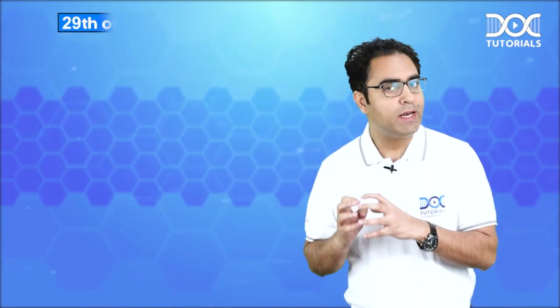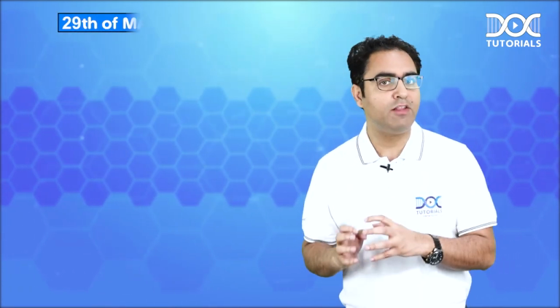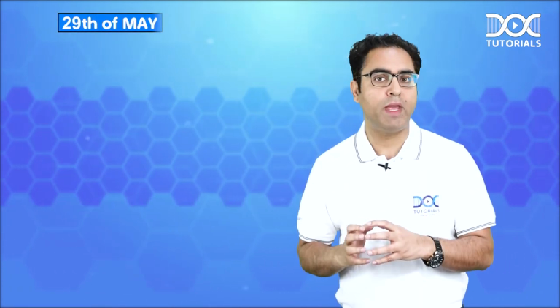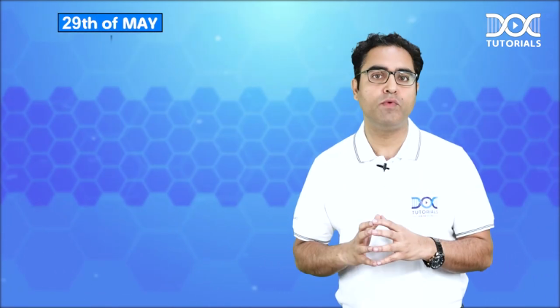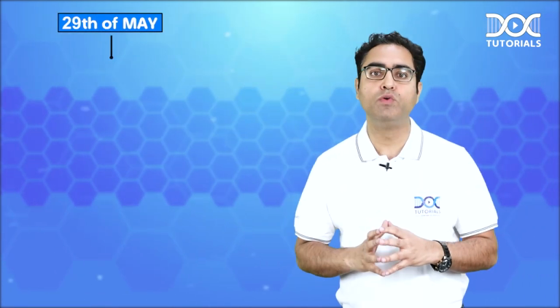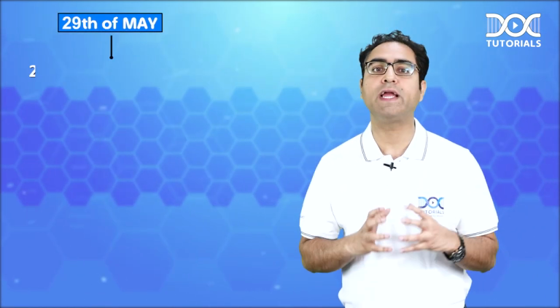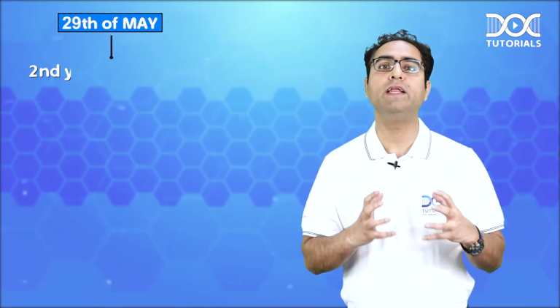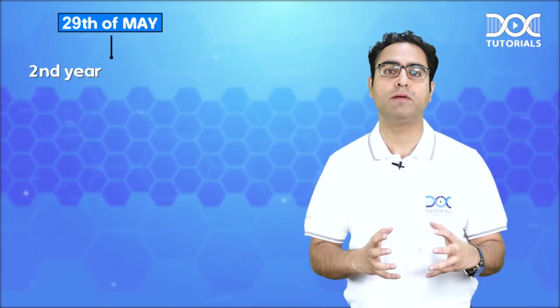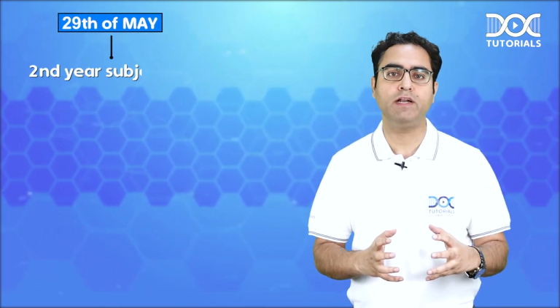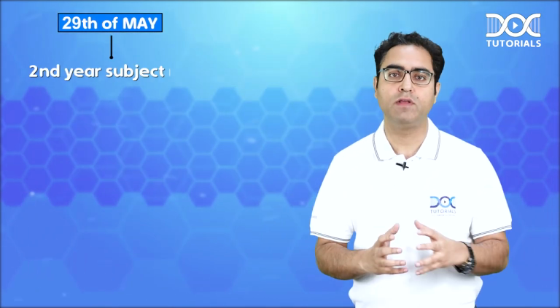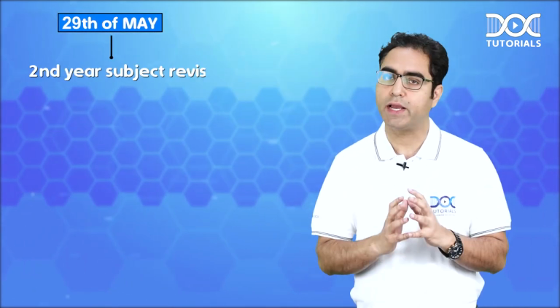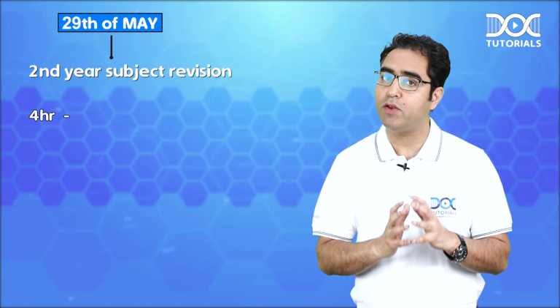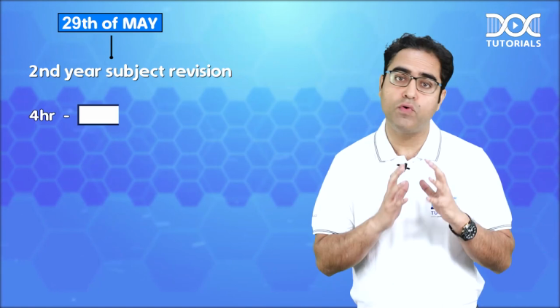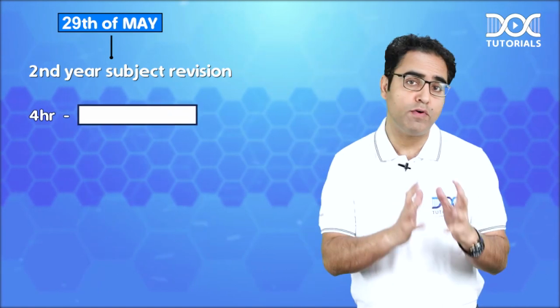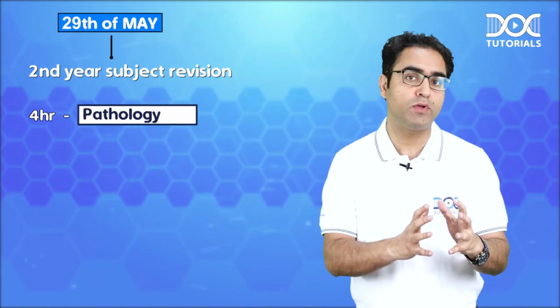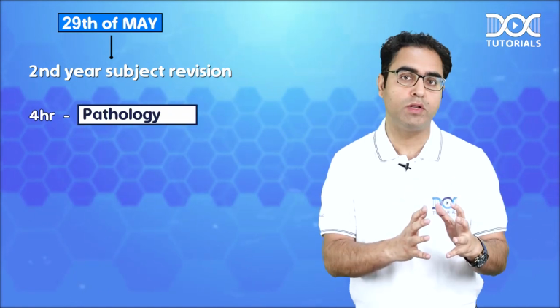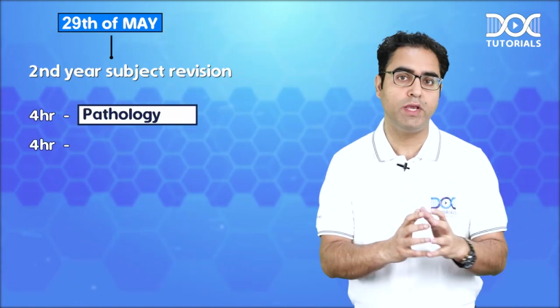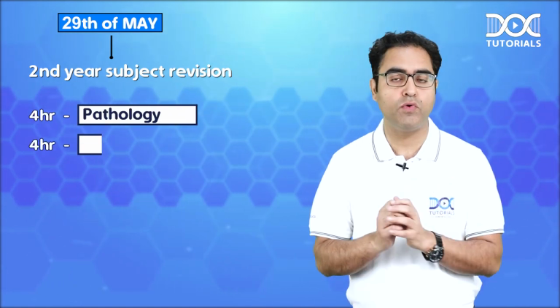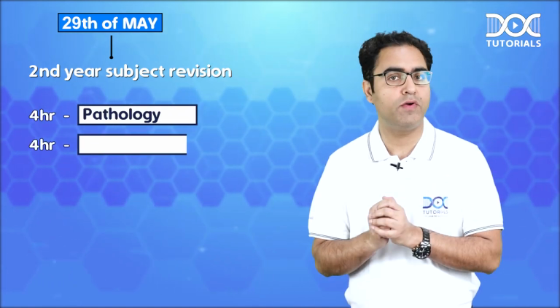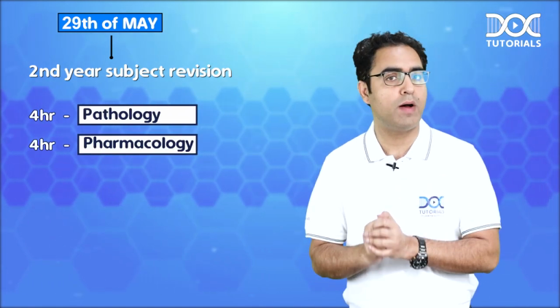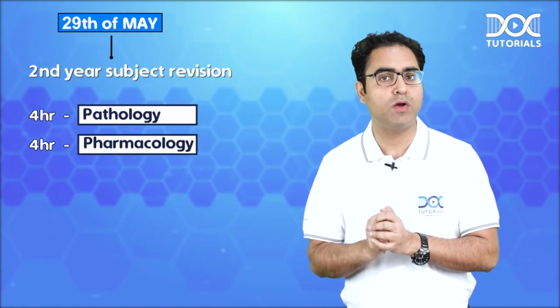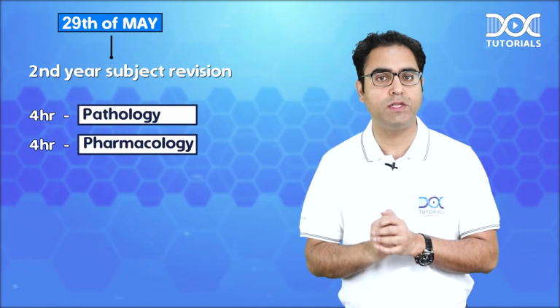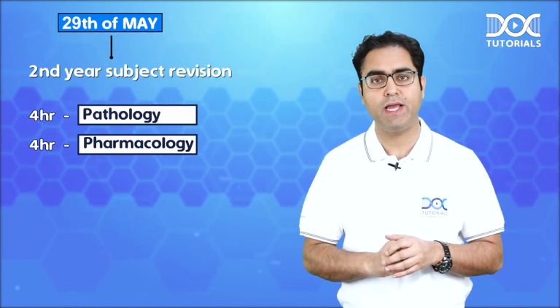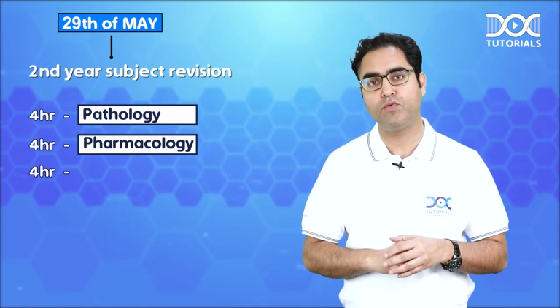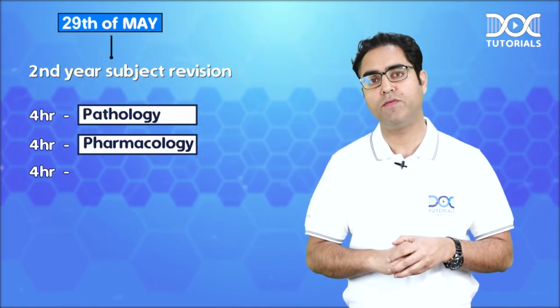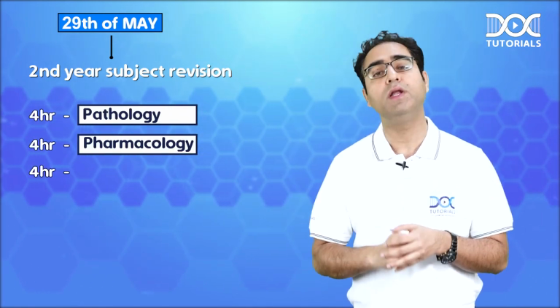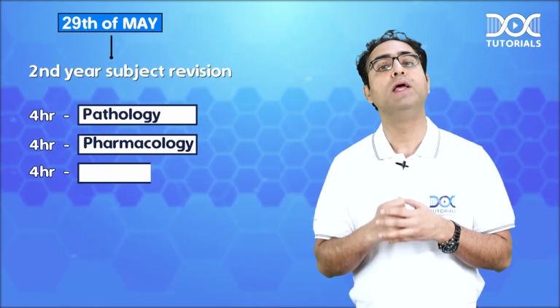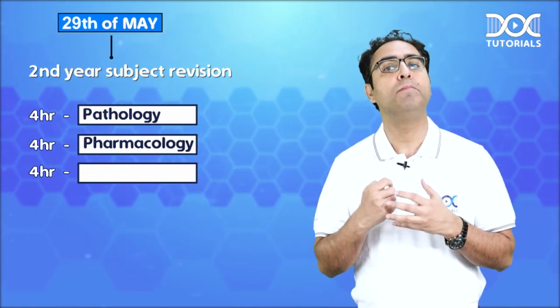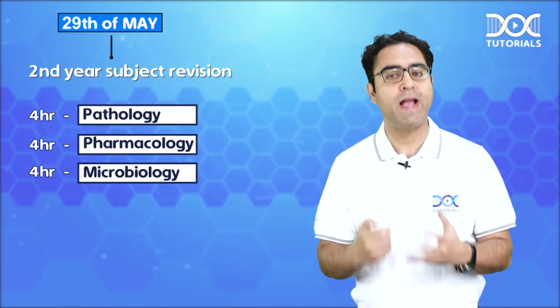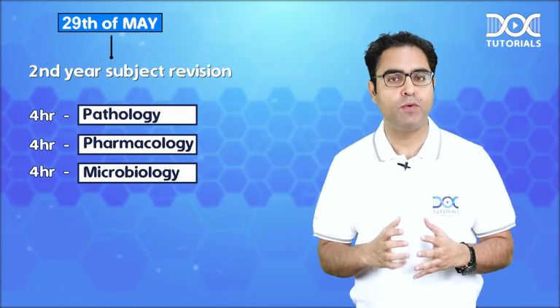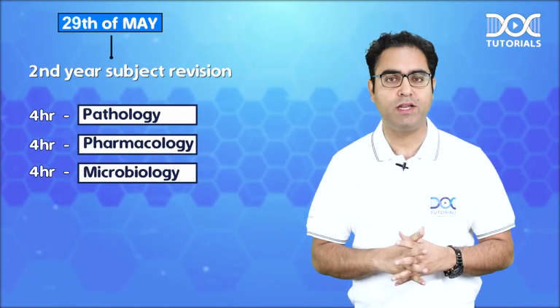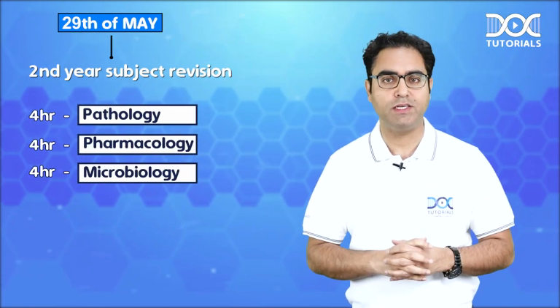29th May, we do second year subjects. Again: four hours pathology, four hours pharmacology, and four hours microbiology.